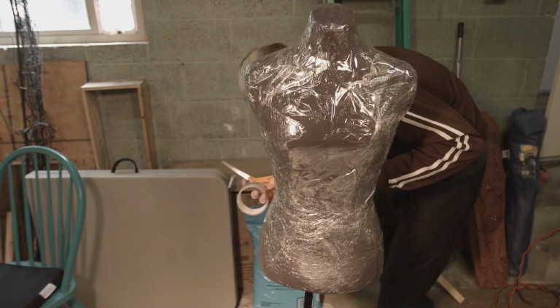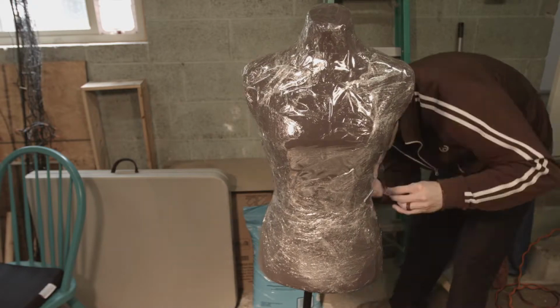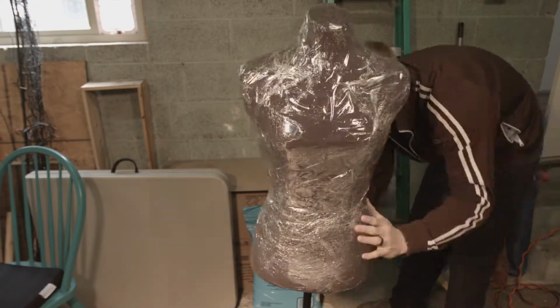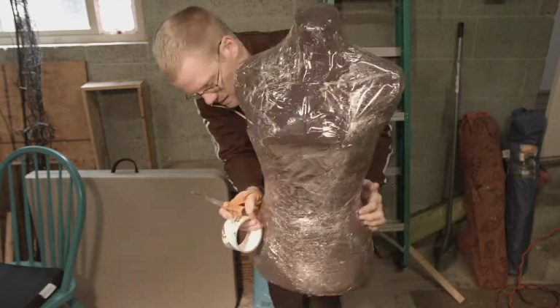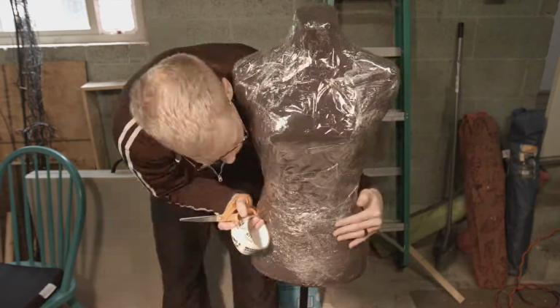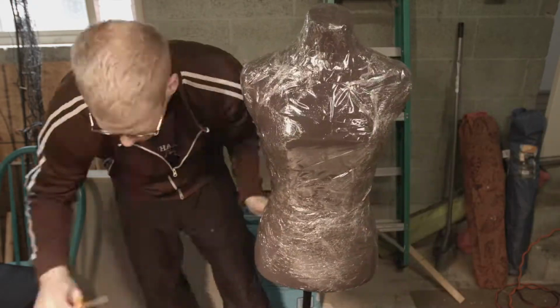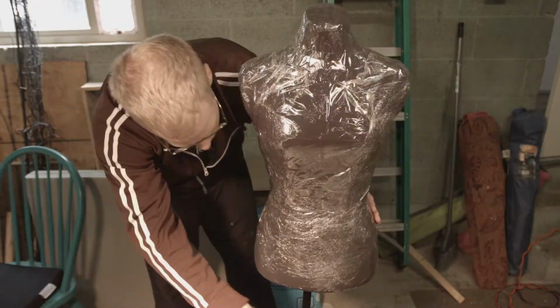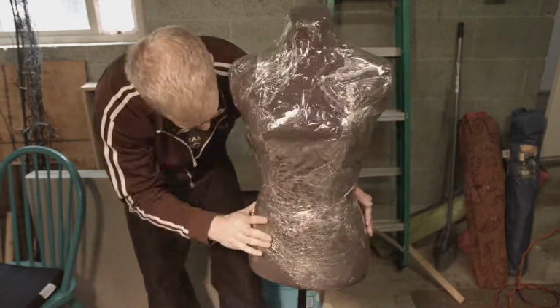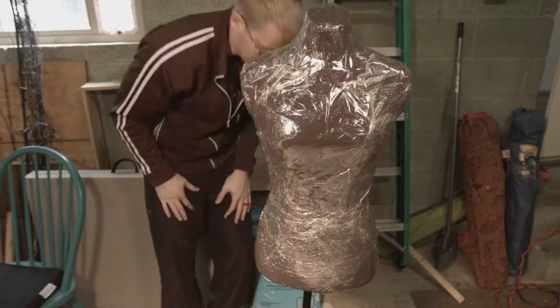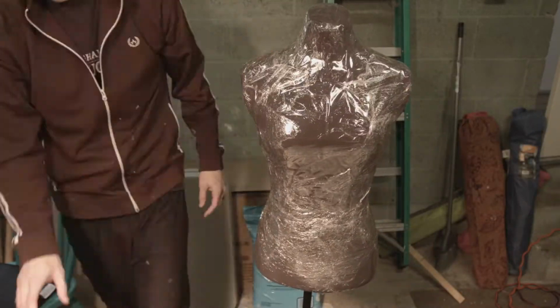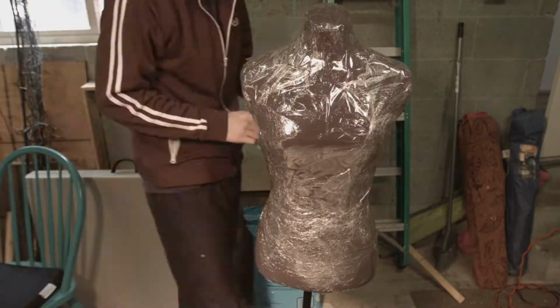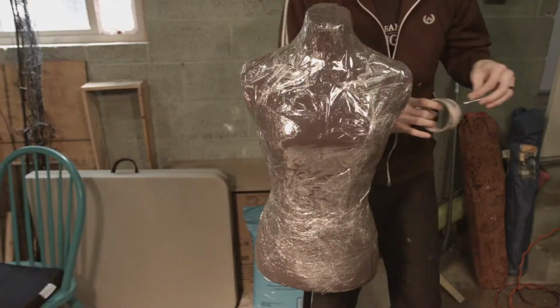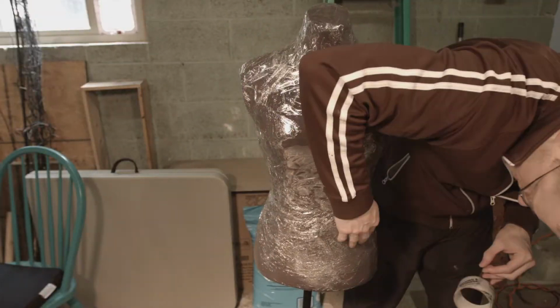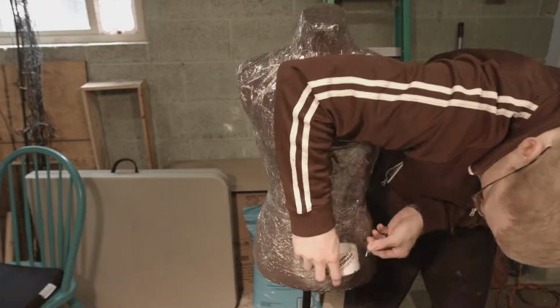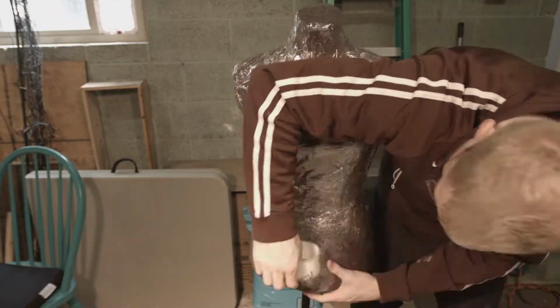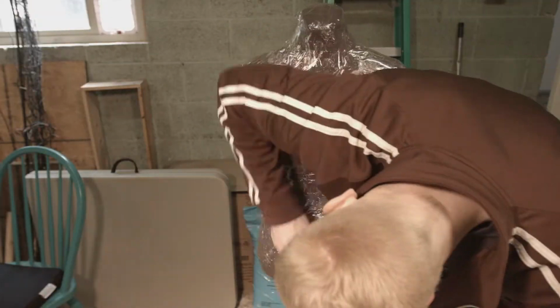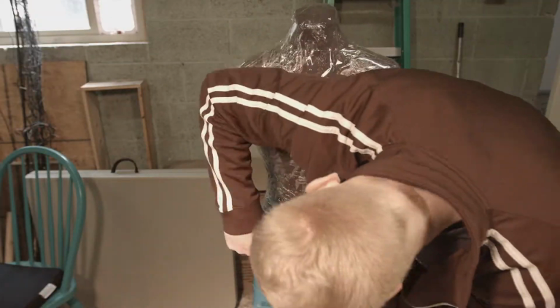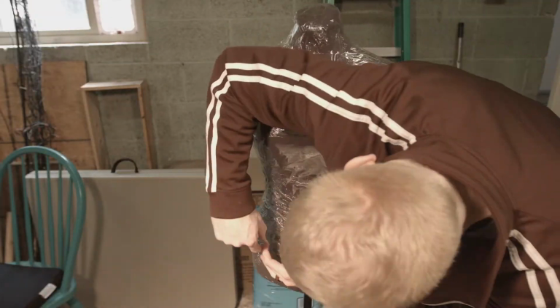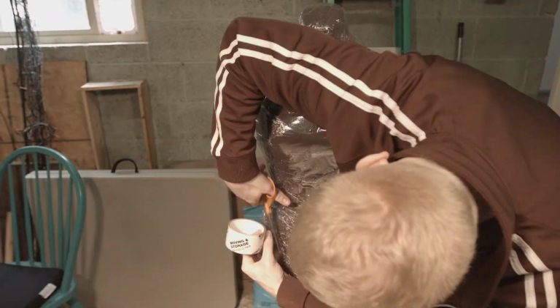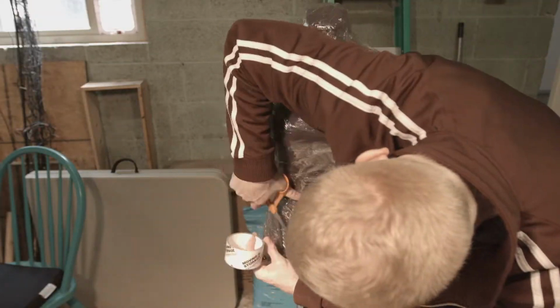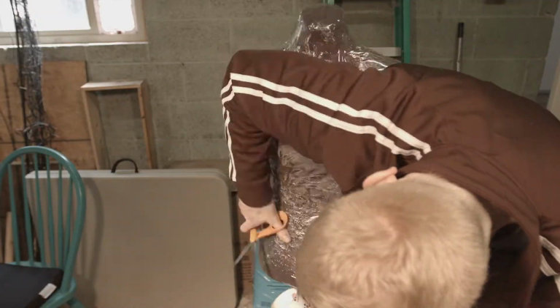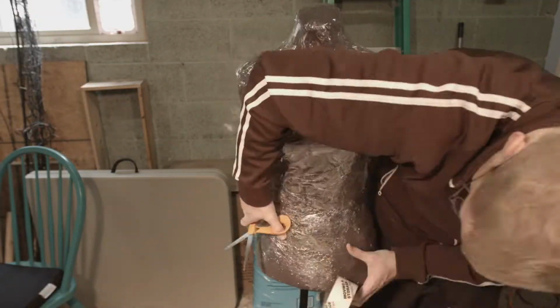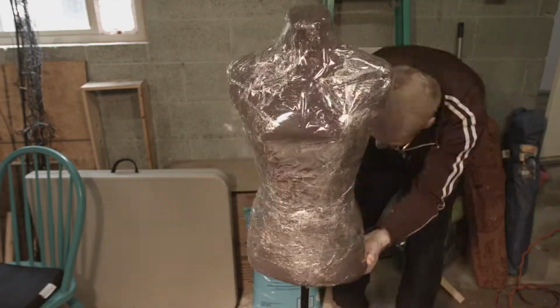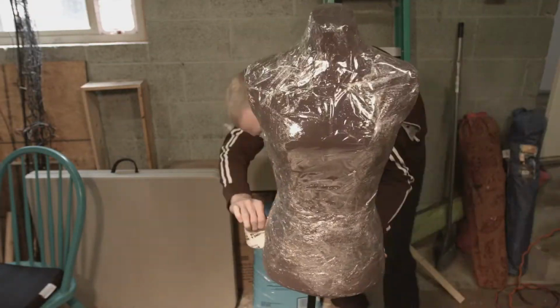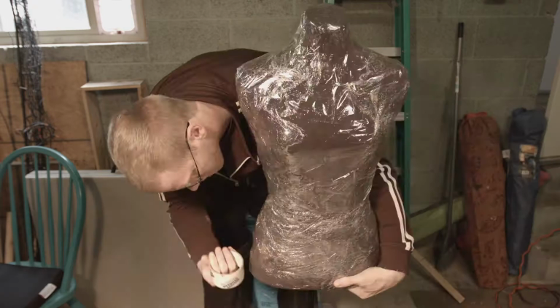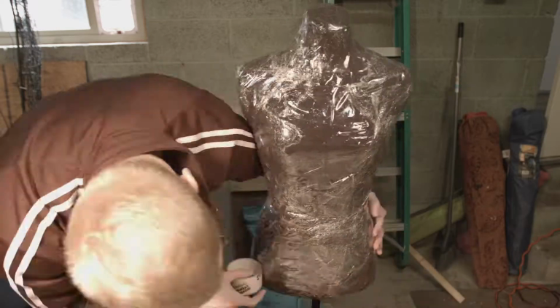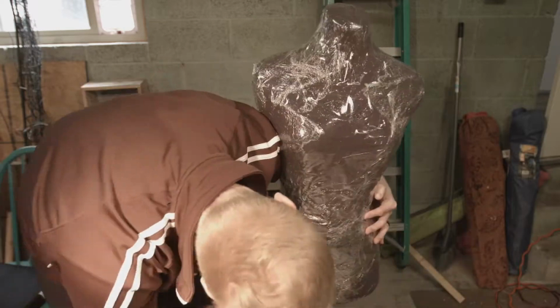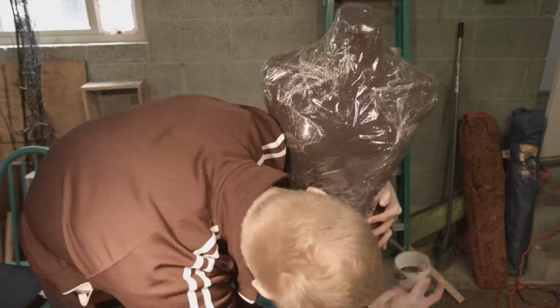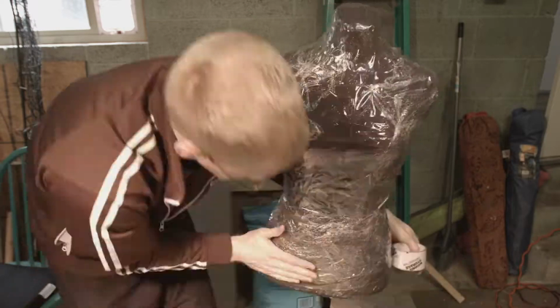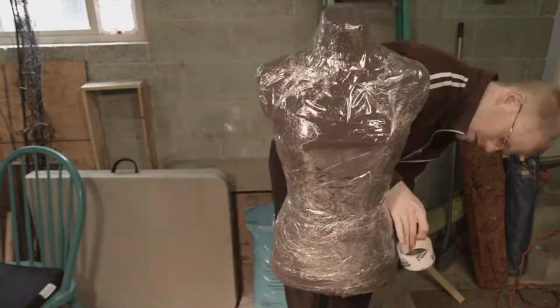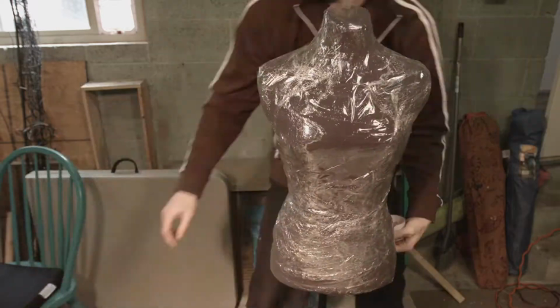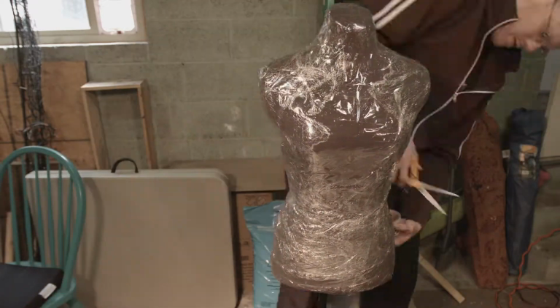I make props every Monday, so make sure you subscribe. I'm also working with another YouTube channel using their music for the background music.